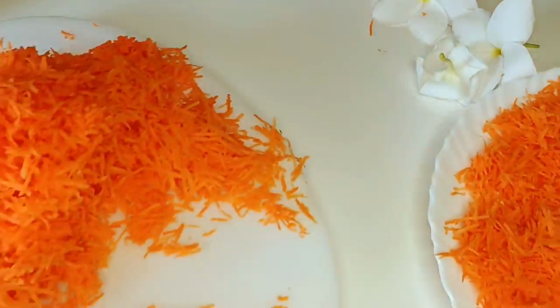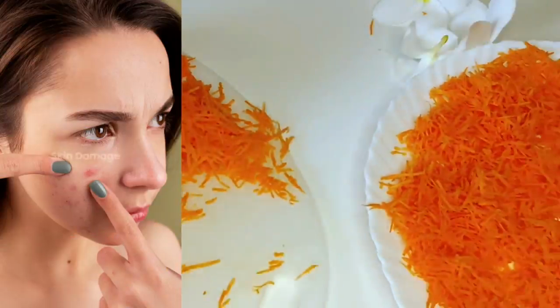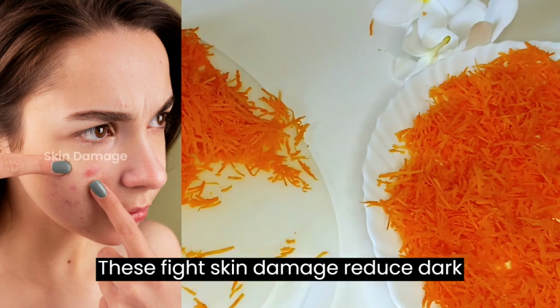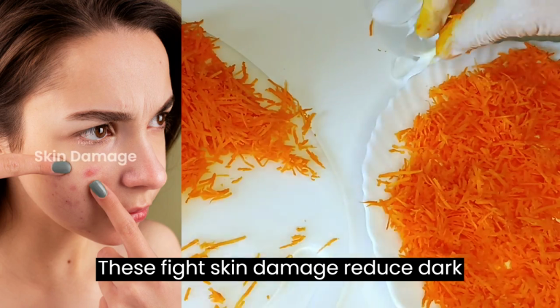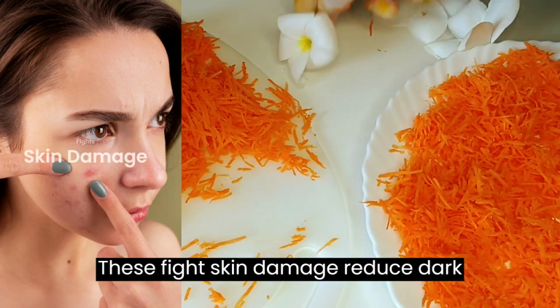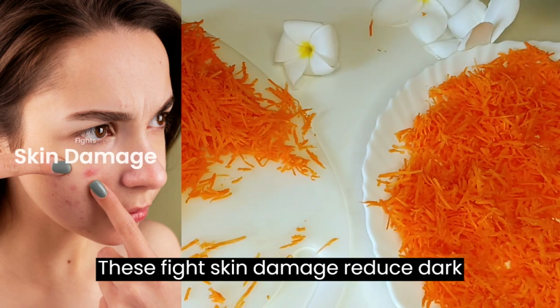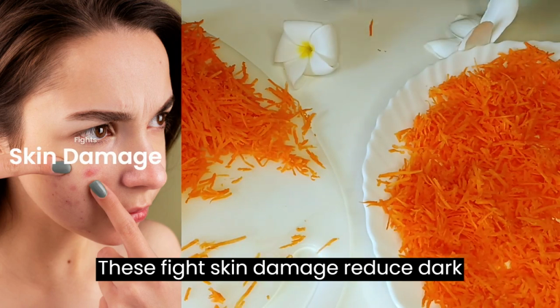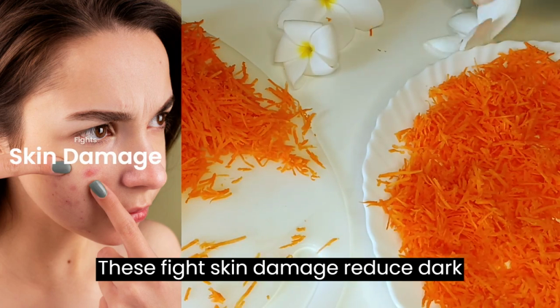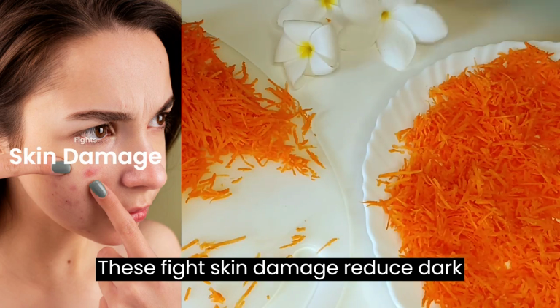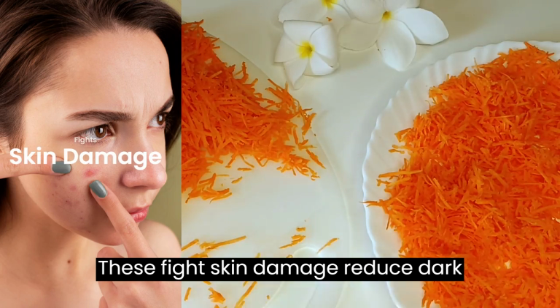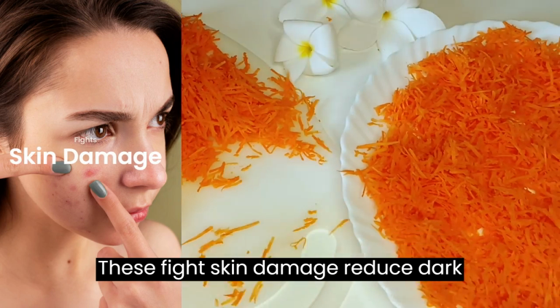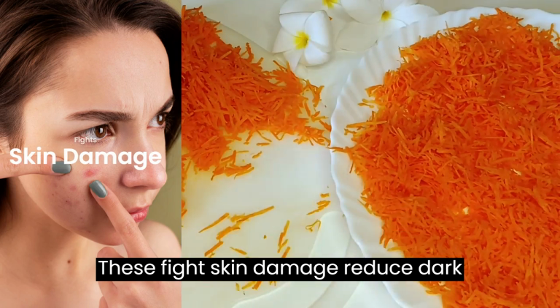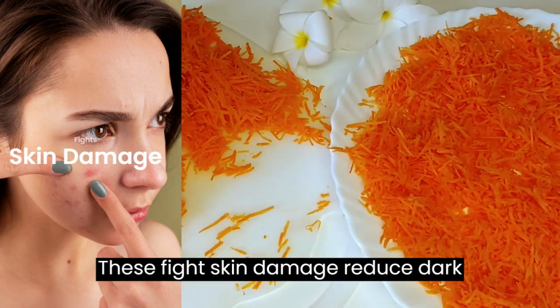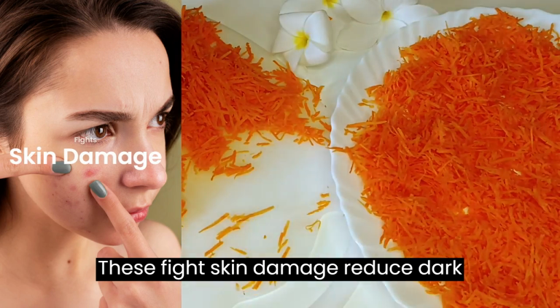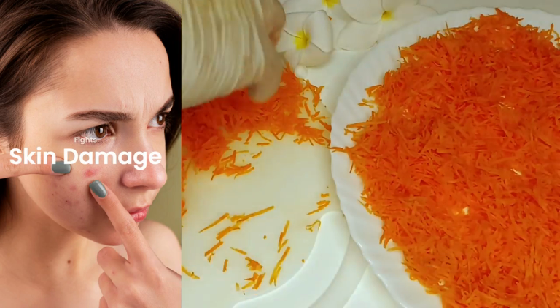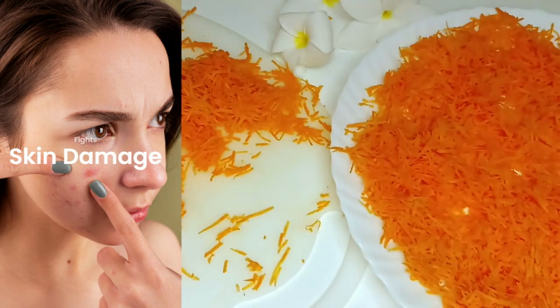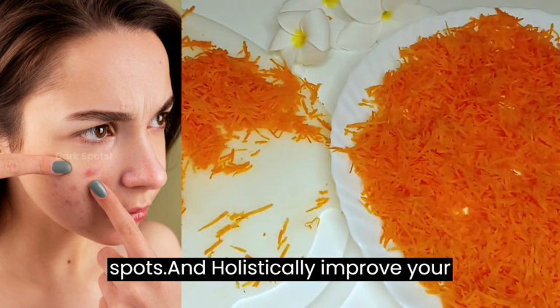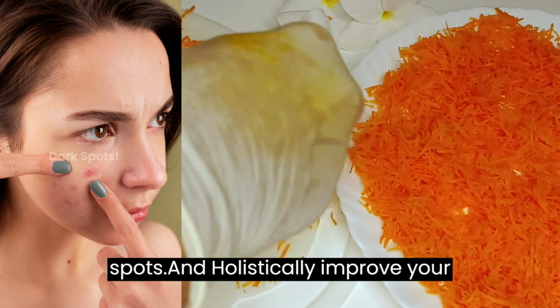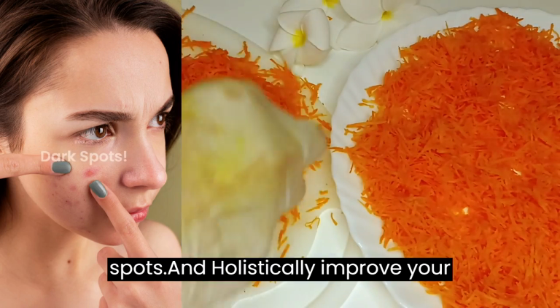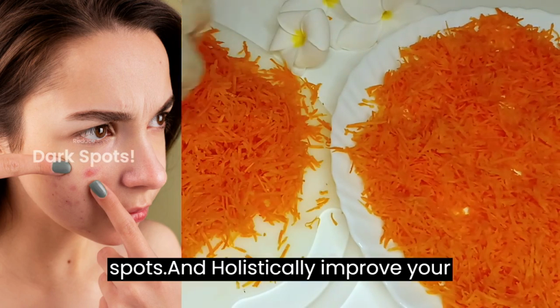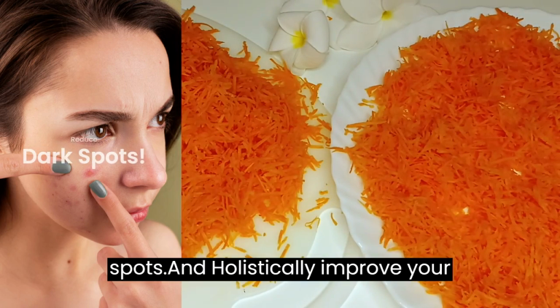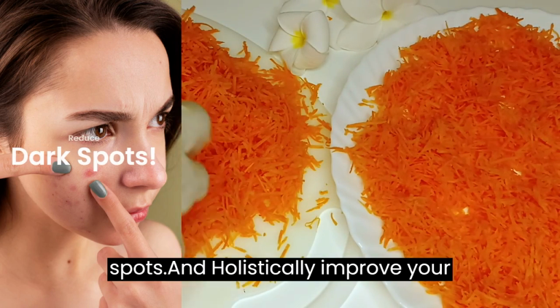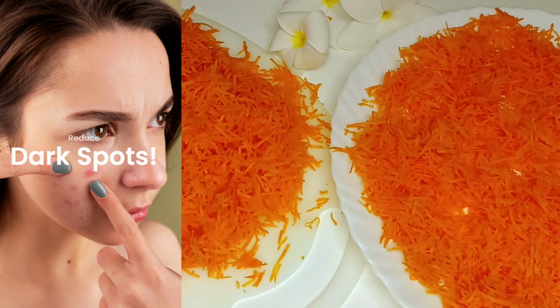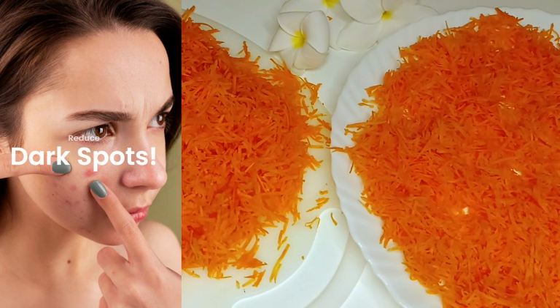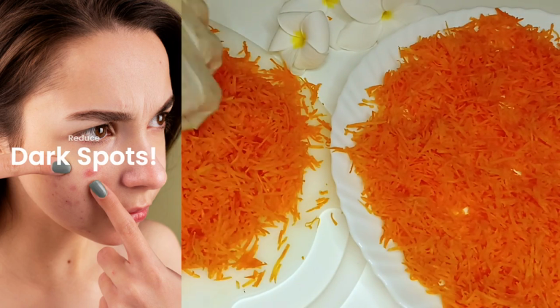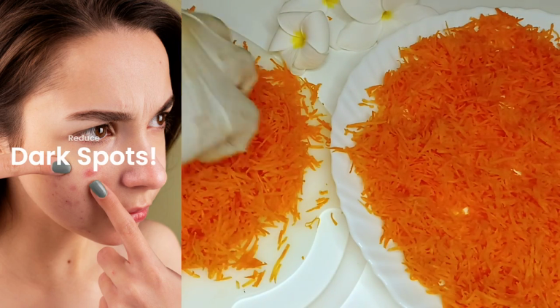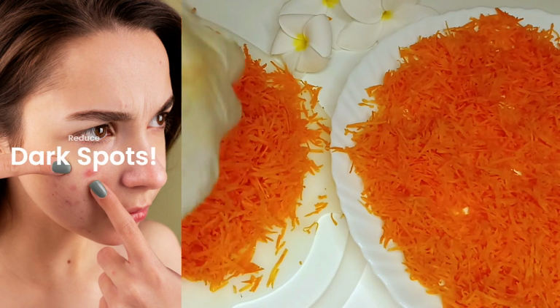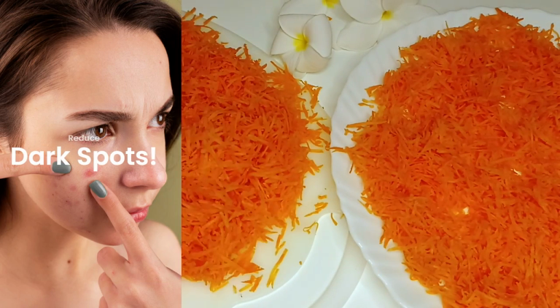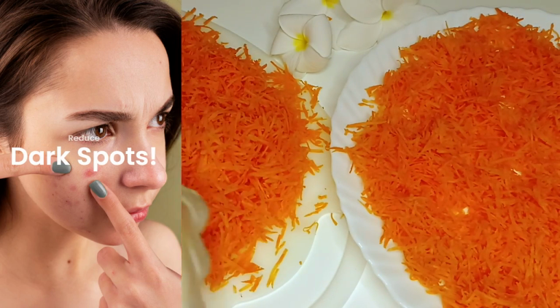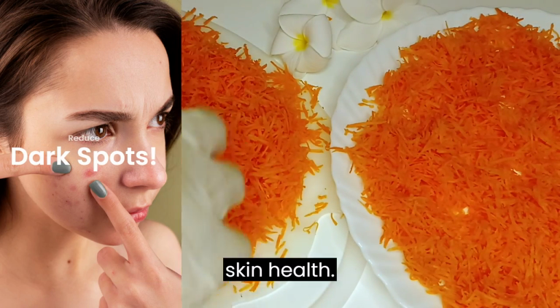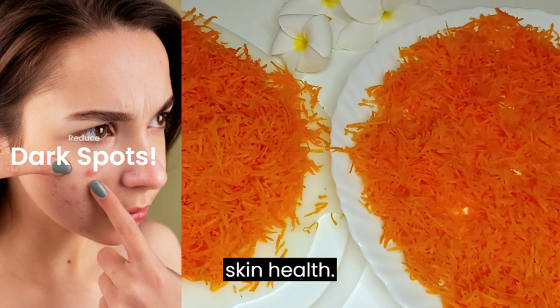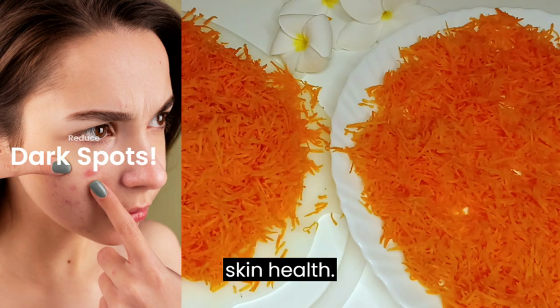These fight skin damage, reduce dark spots, and holistically improve your skin health.